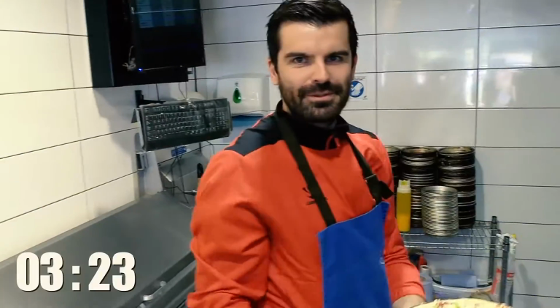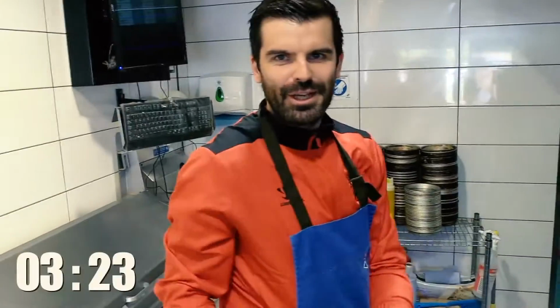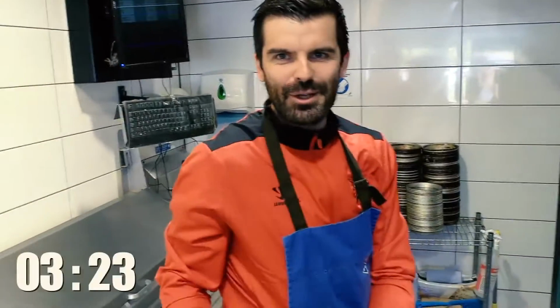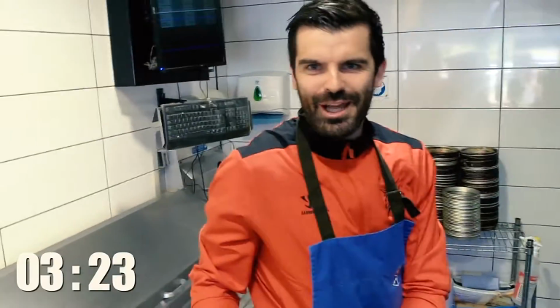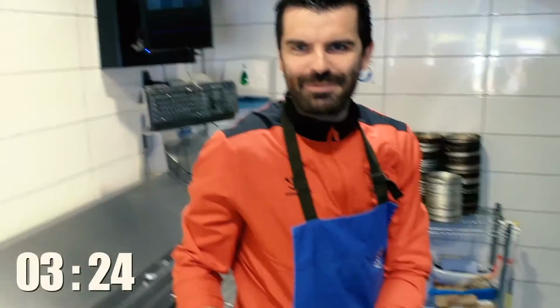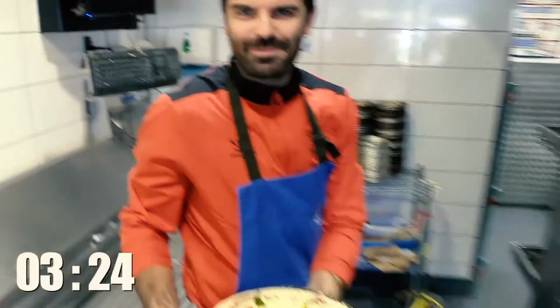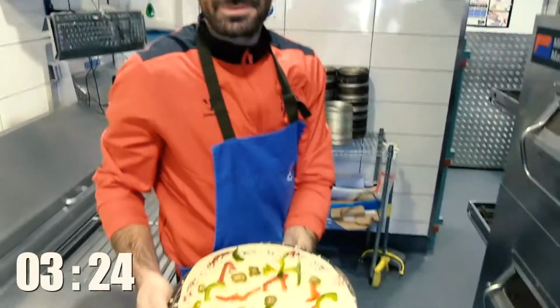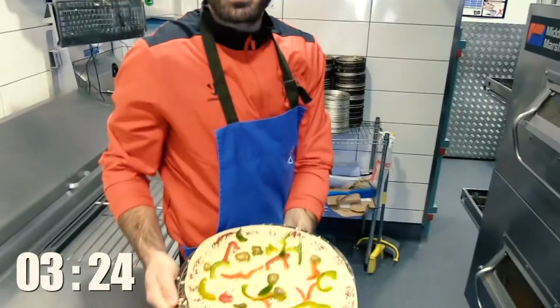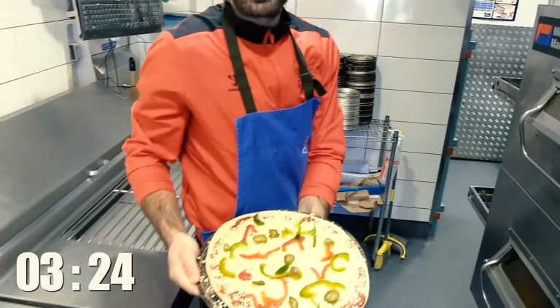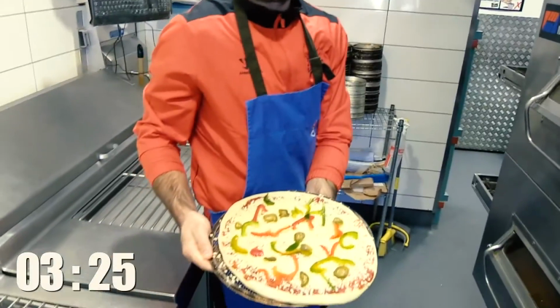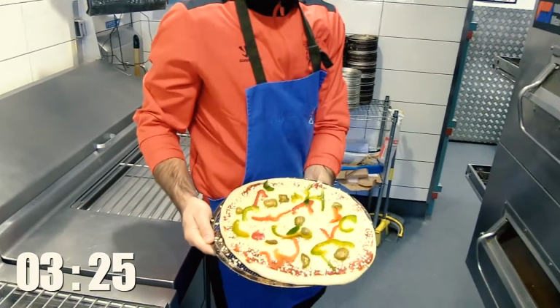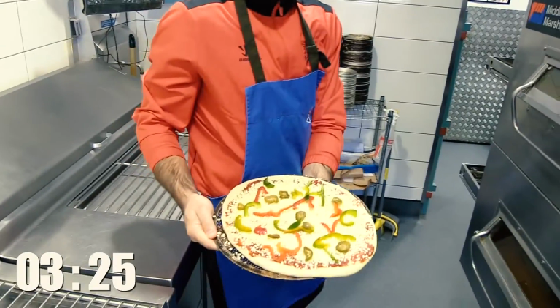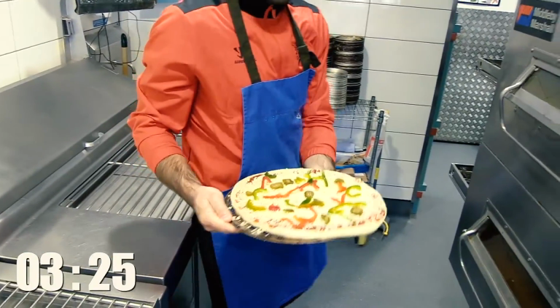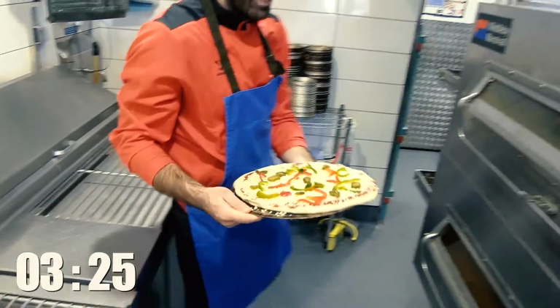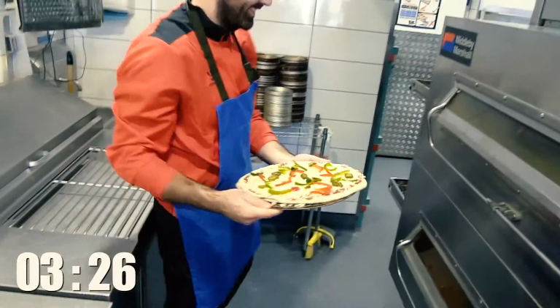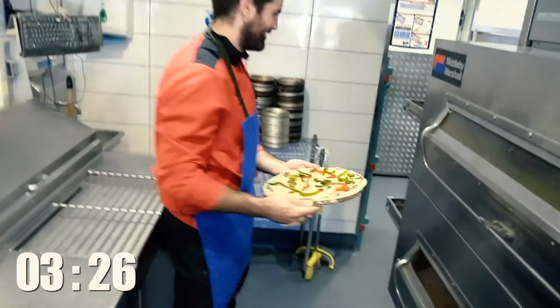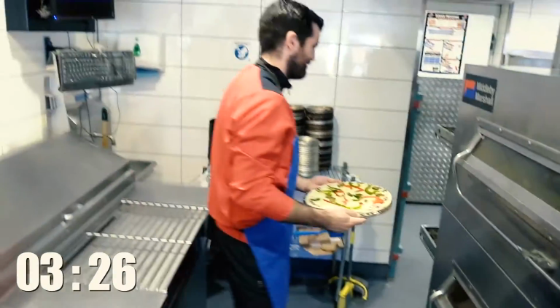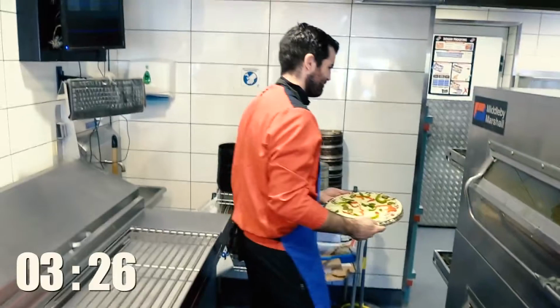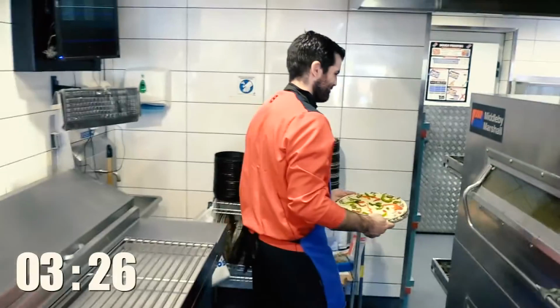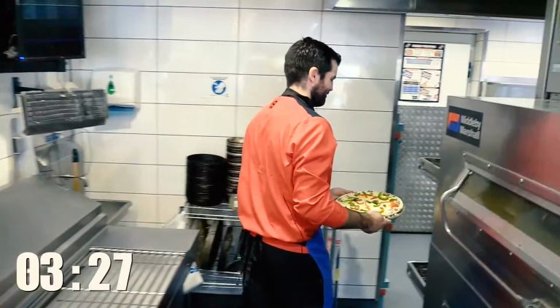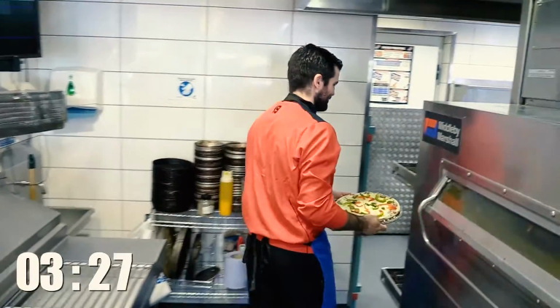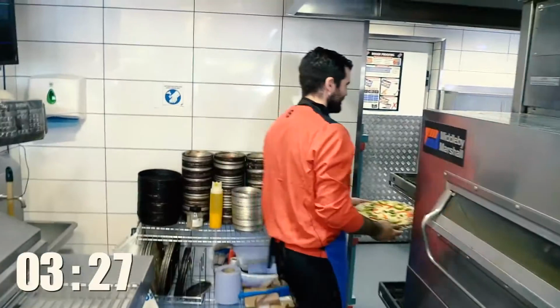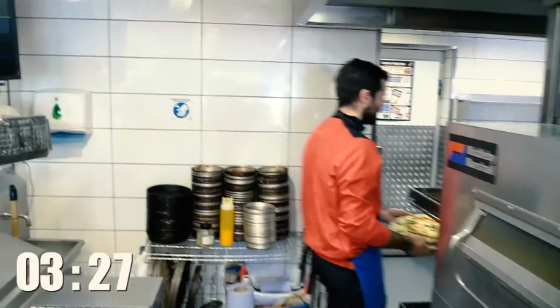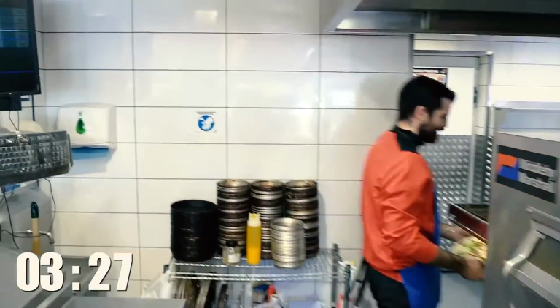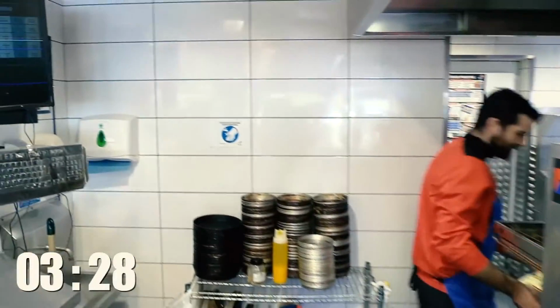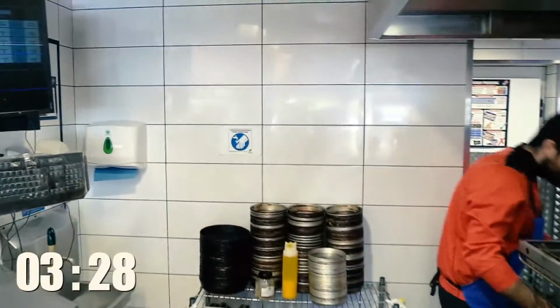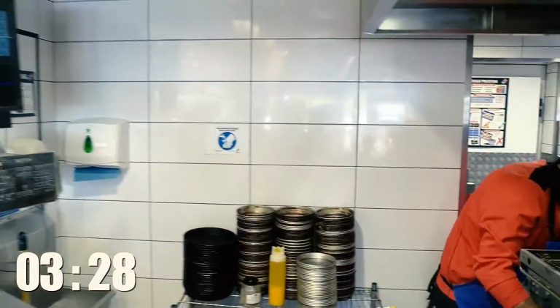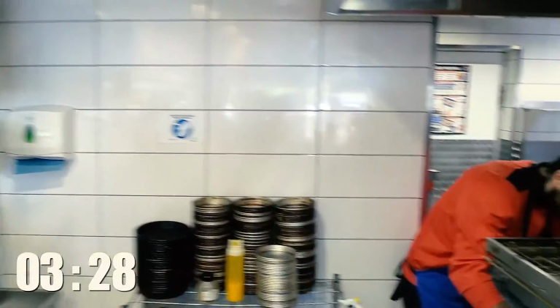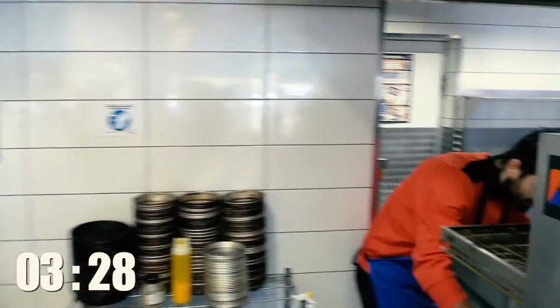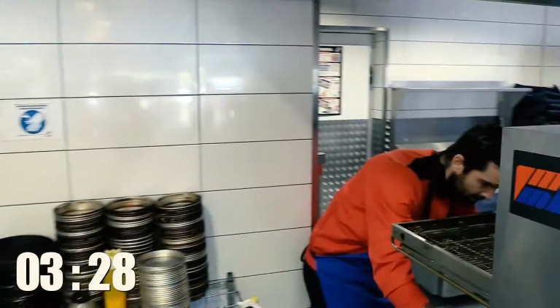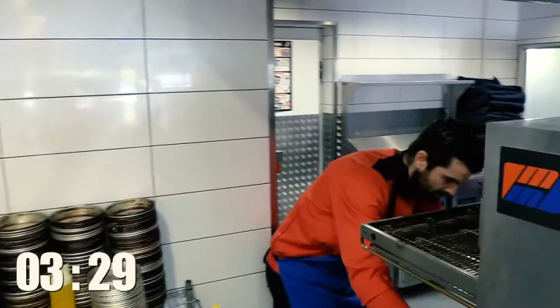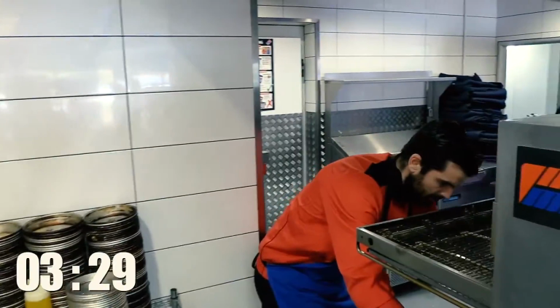Look at that. I can see why Aaron's head coach — look at that pizza. That's the Wildcats special.